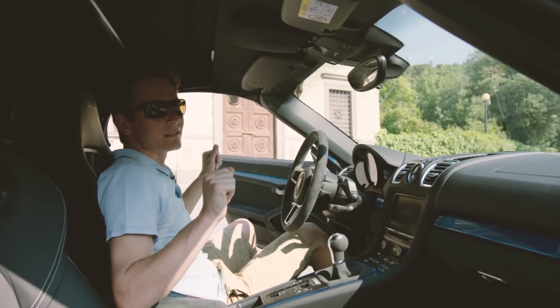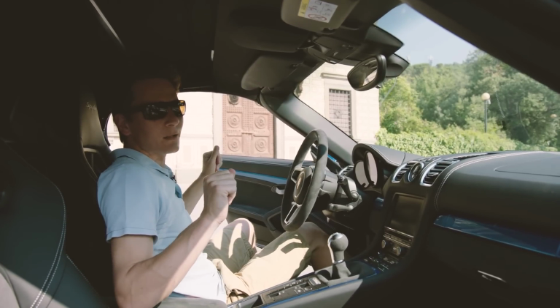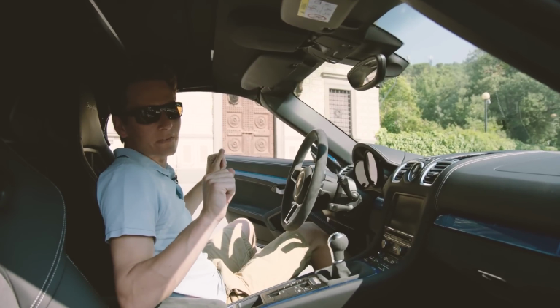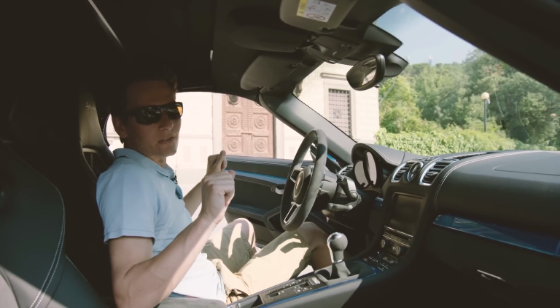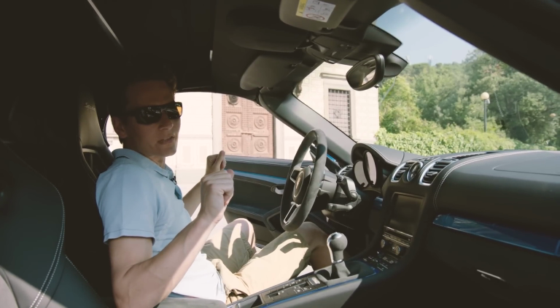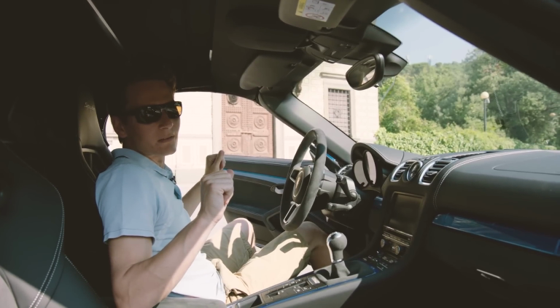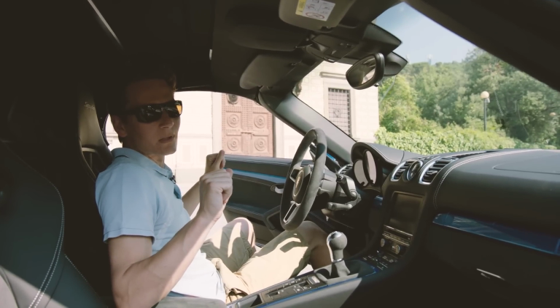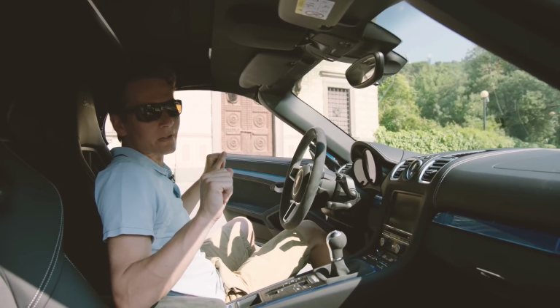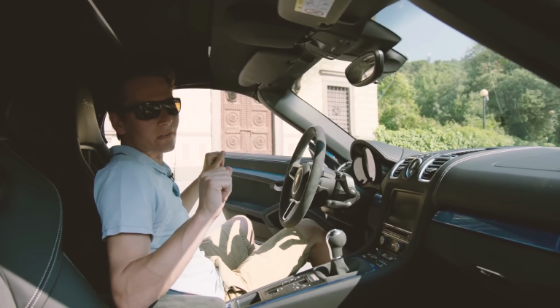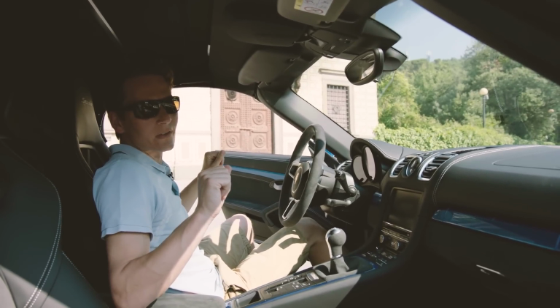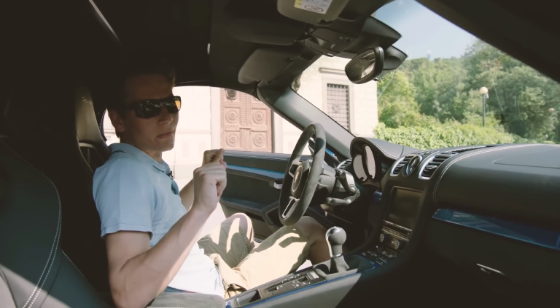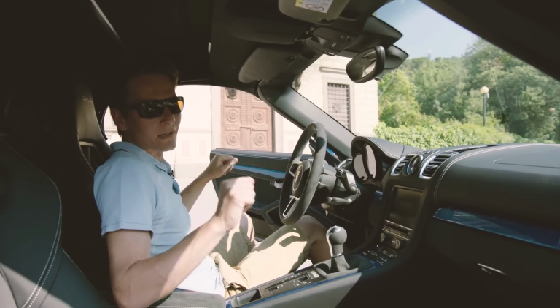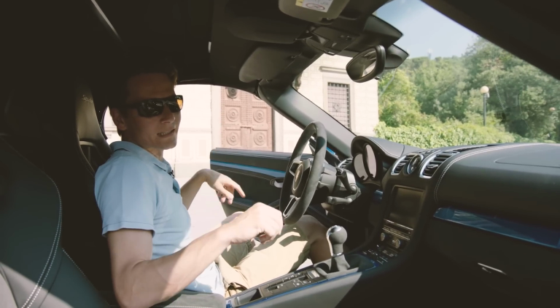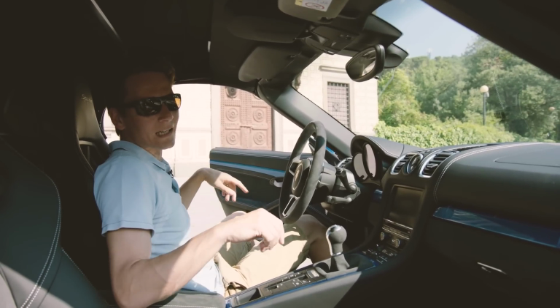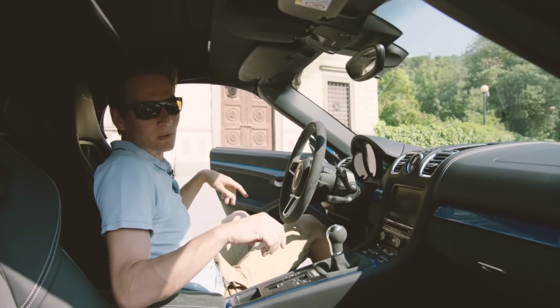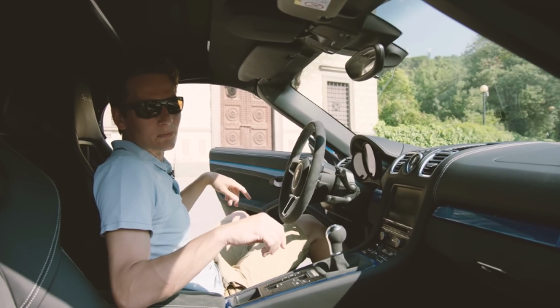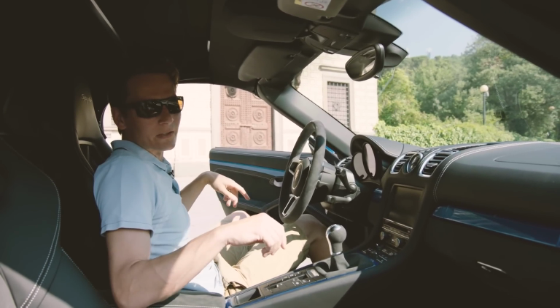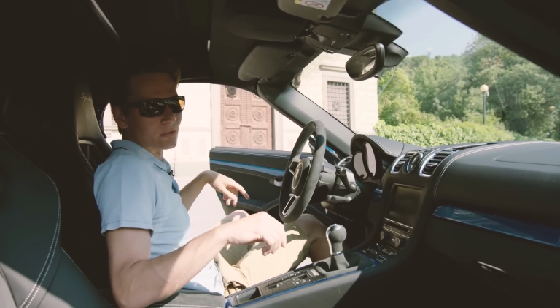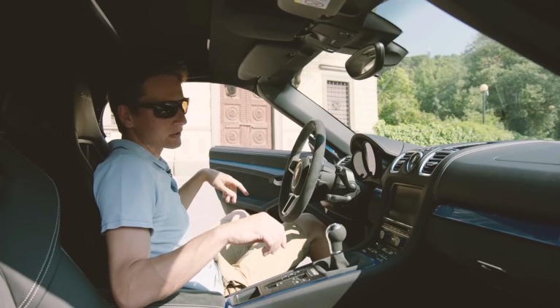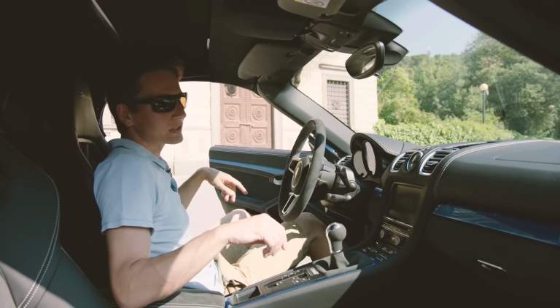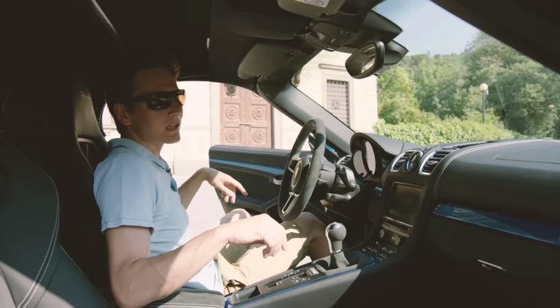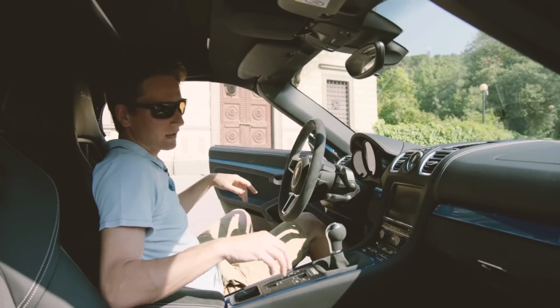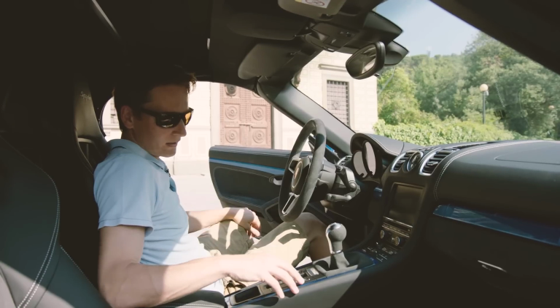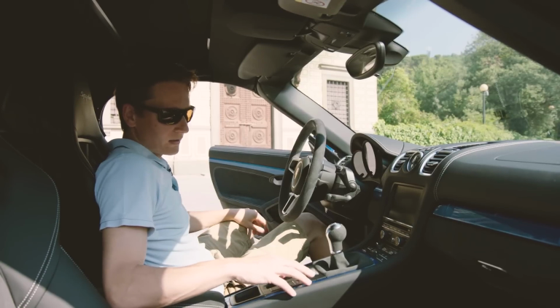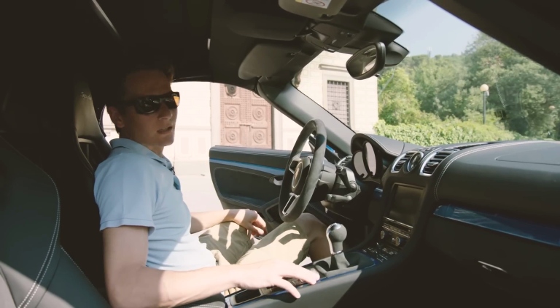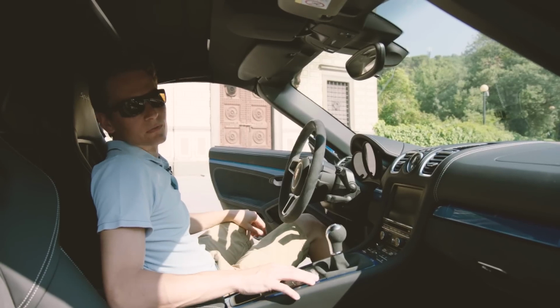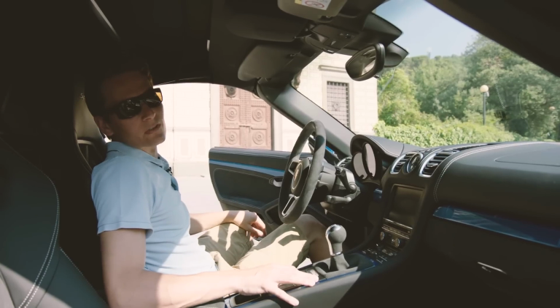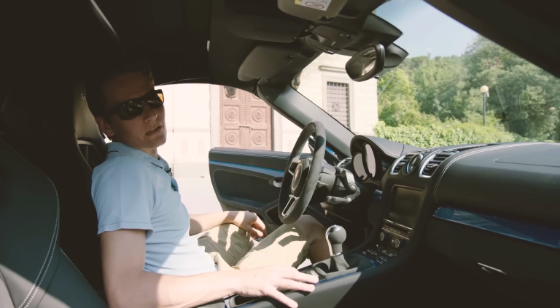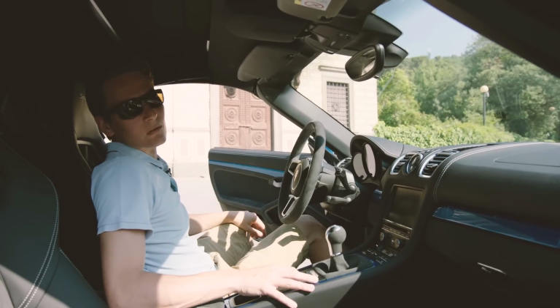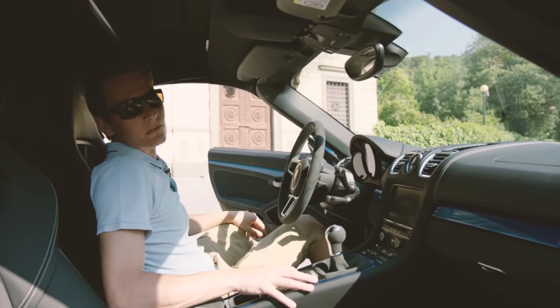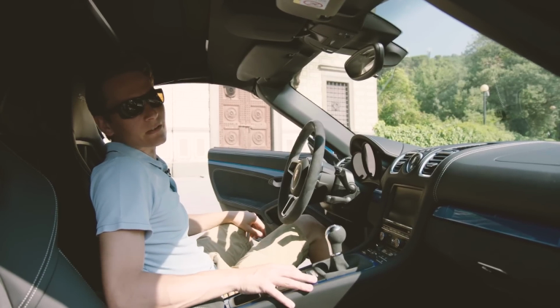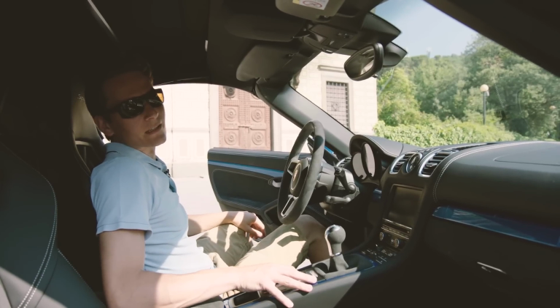Now we need to go and see whether it's thrilling as well as practical. And to do that, I've got to take the whole lot down again.